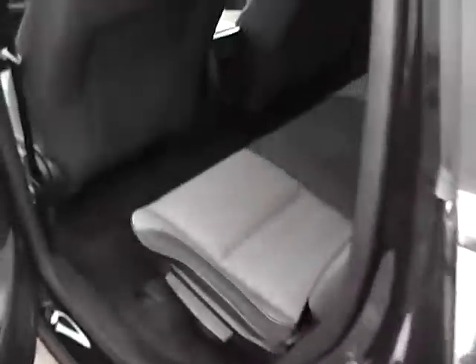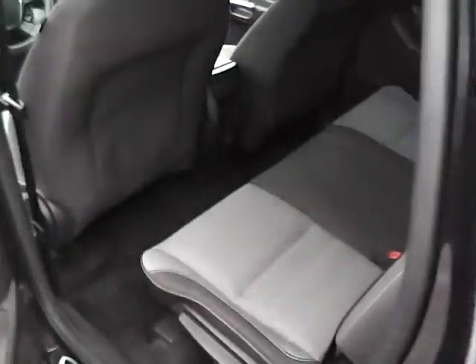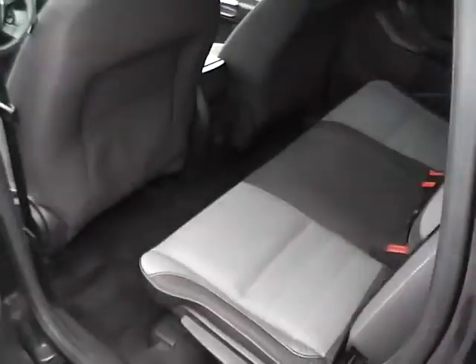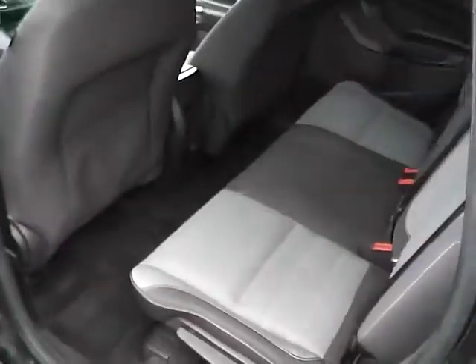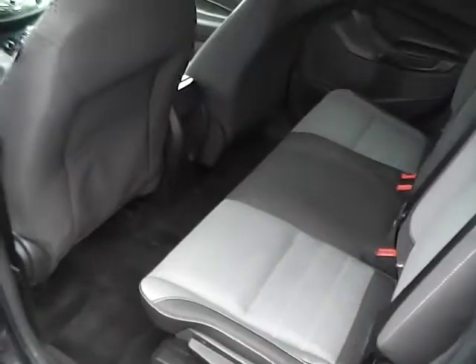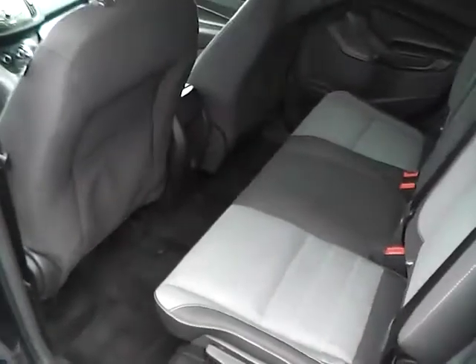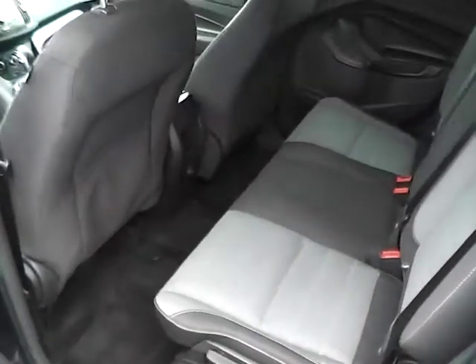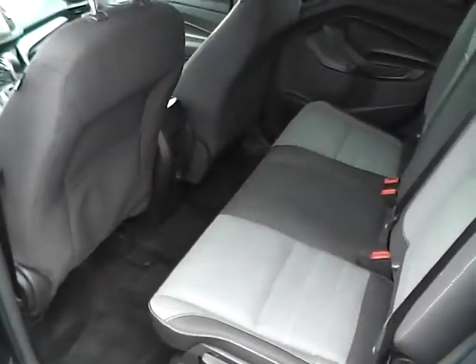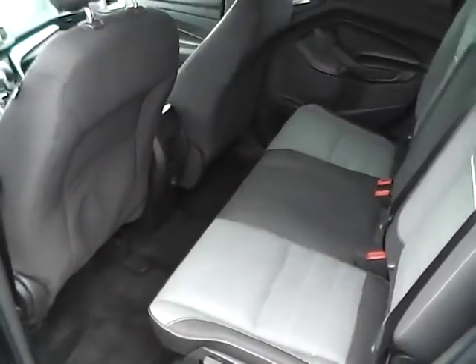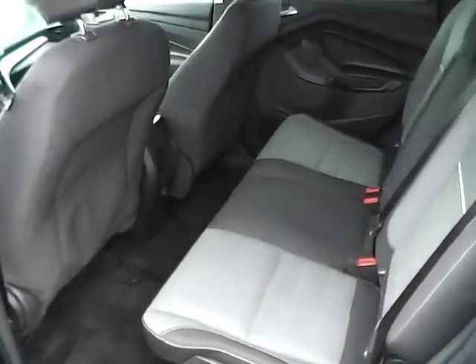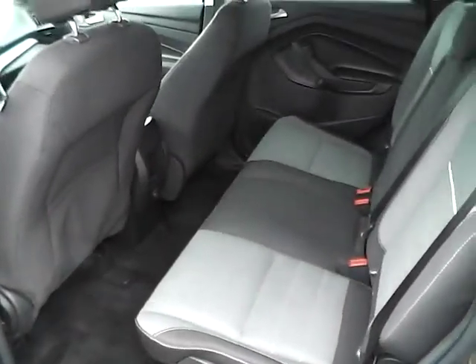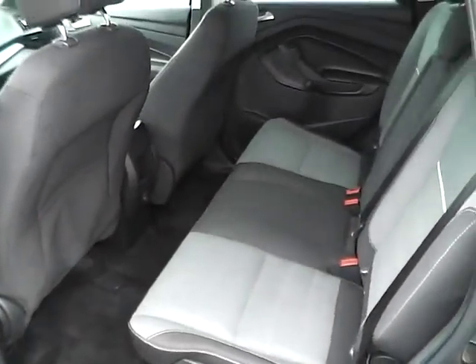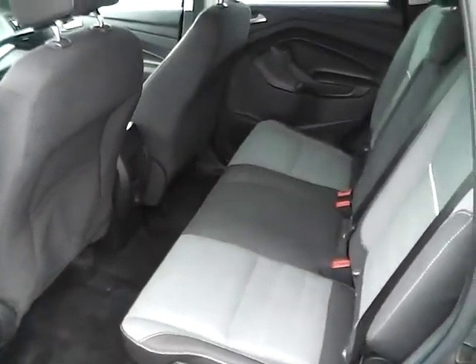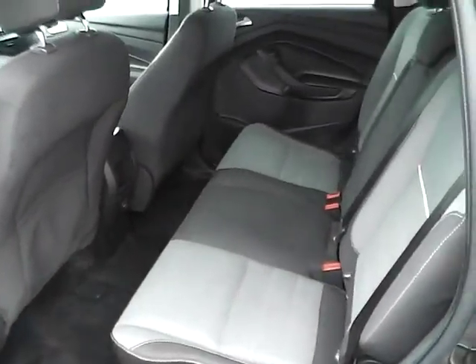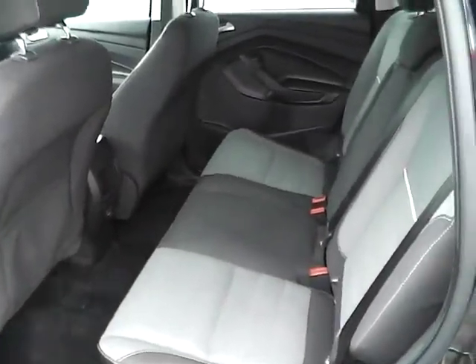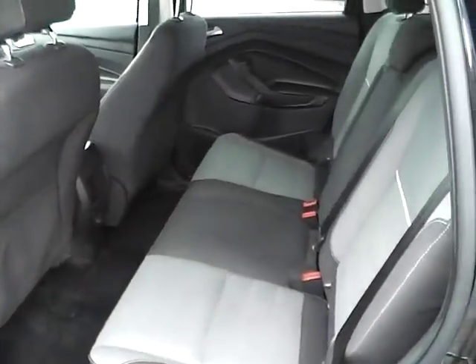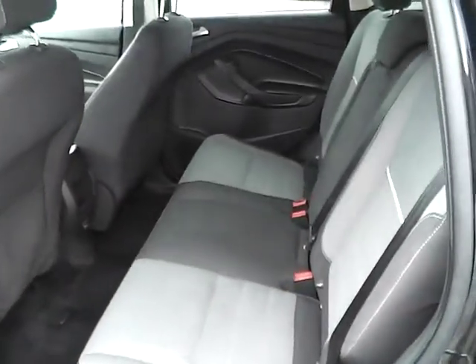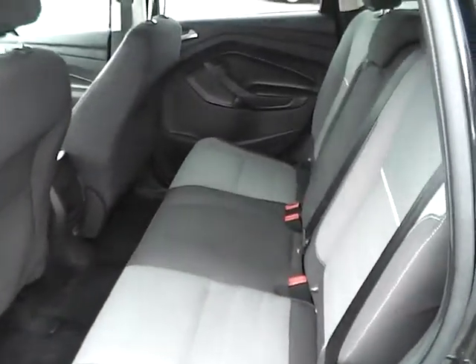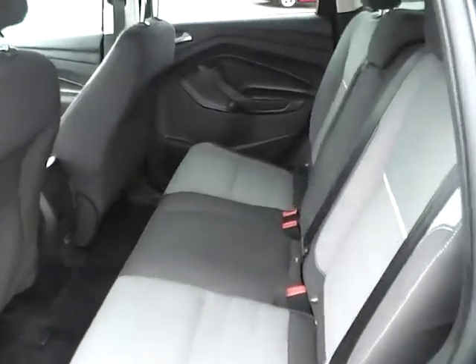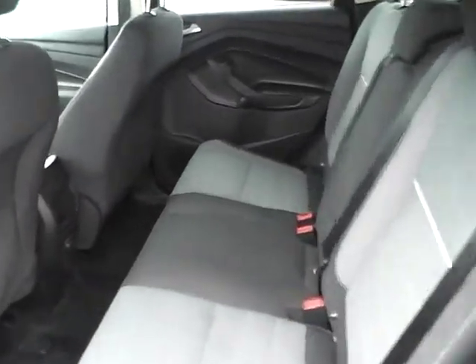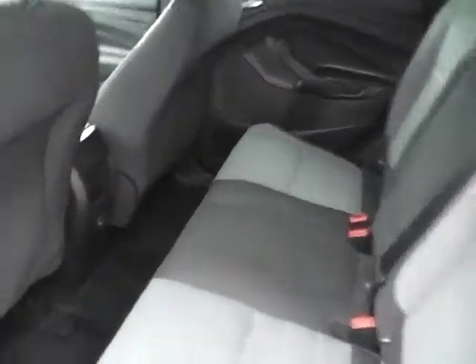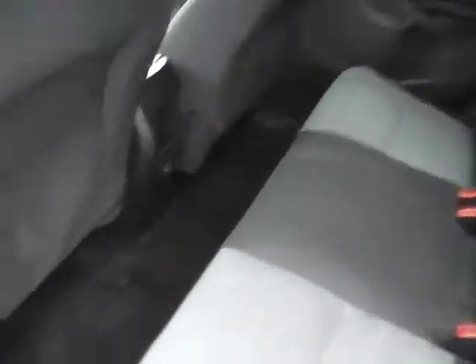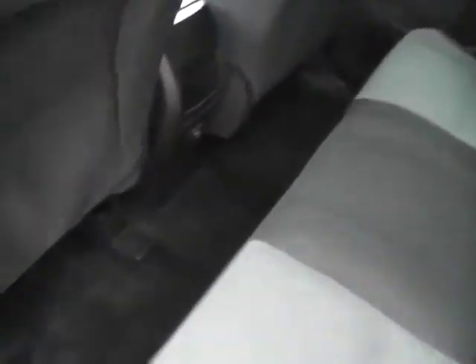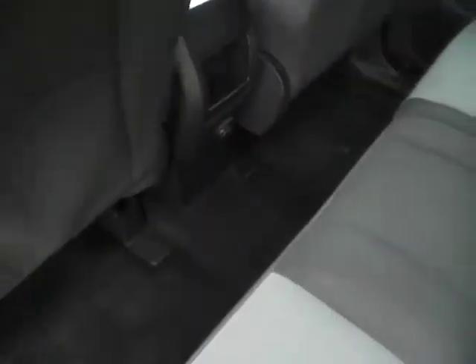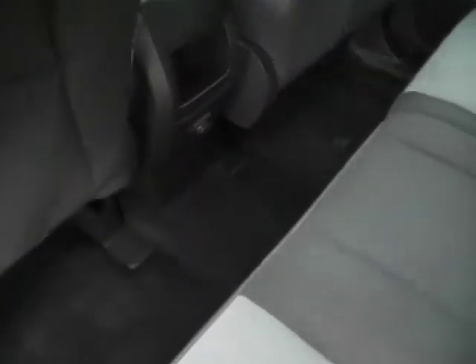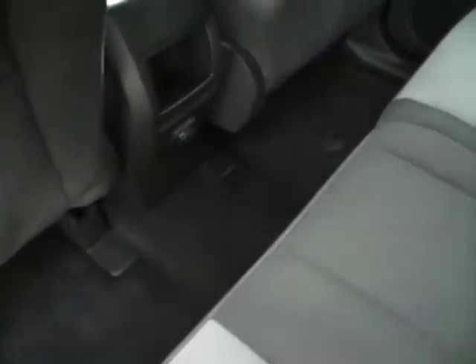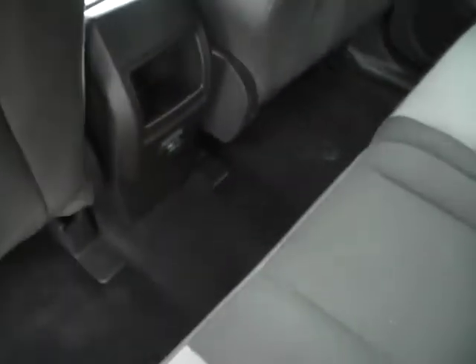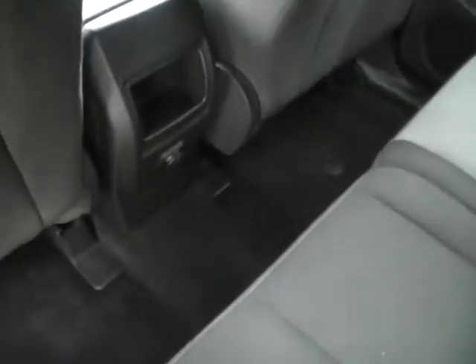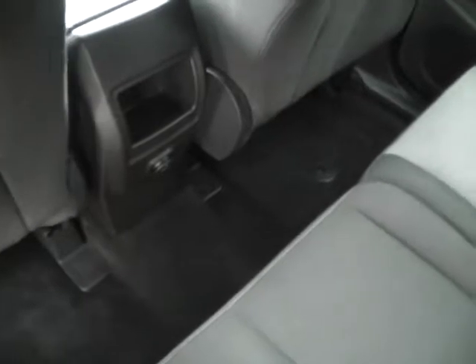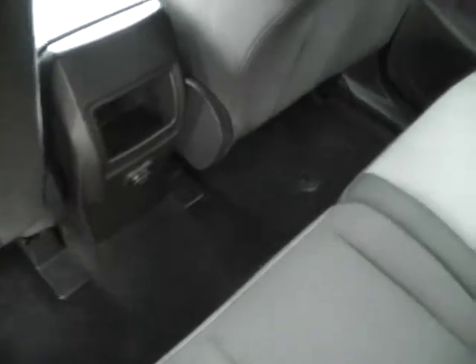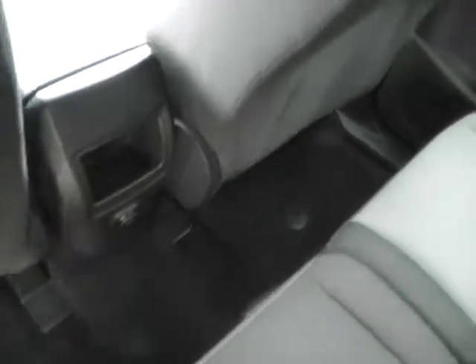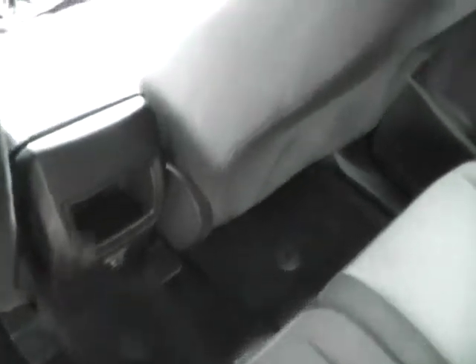Rear bench seating in excellent condition, with folding for additional cargo space. Rear power outlet and lots of leg room.